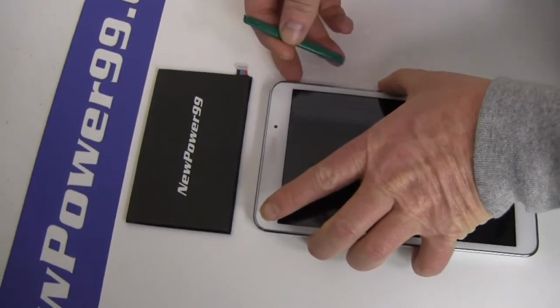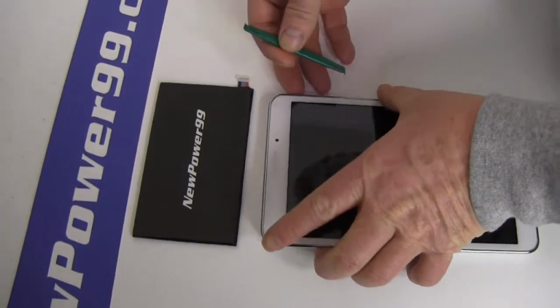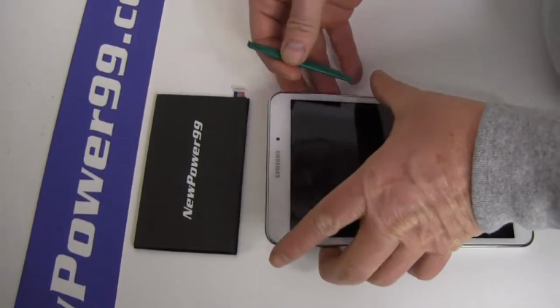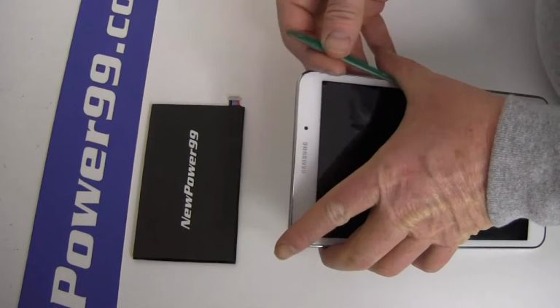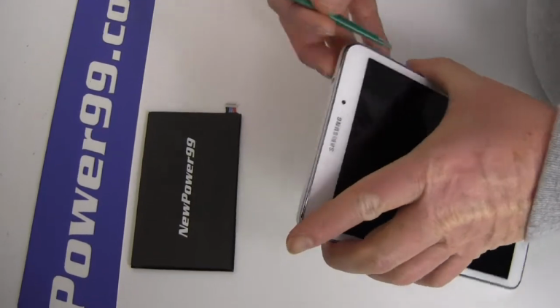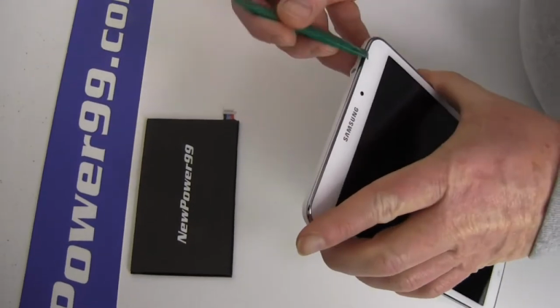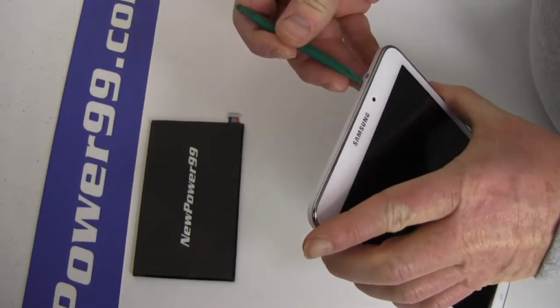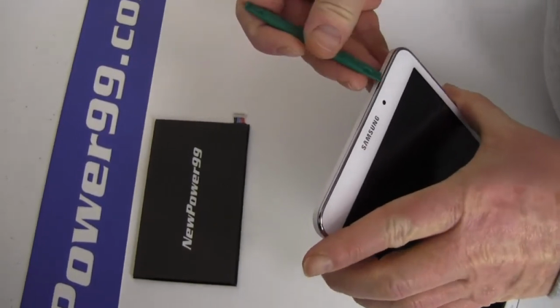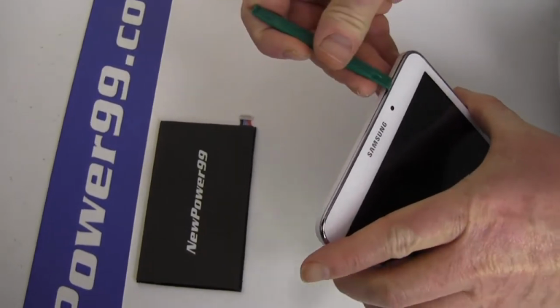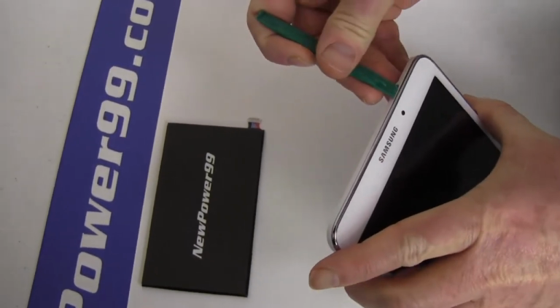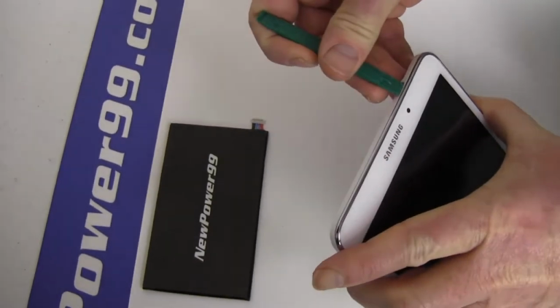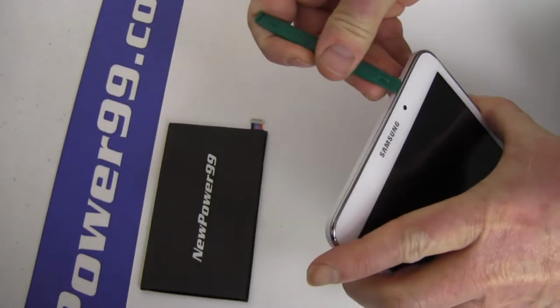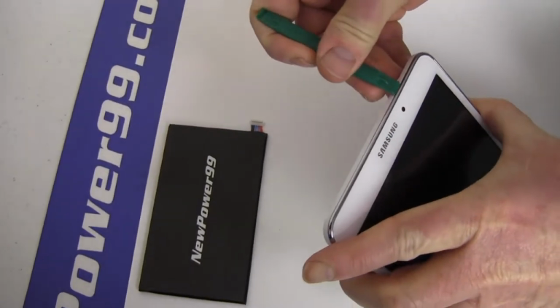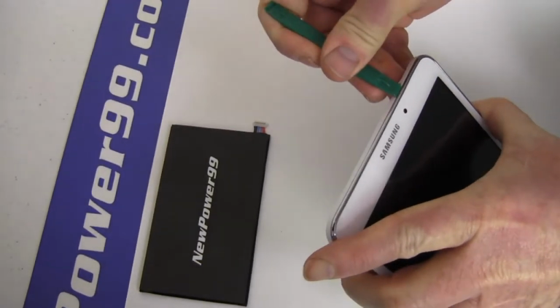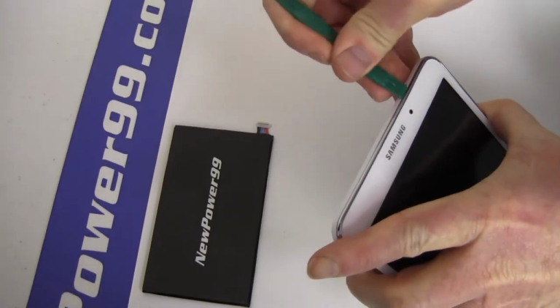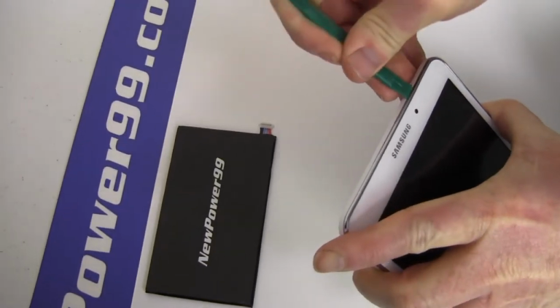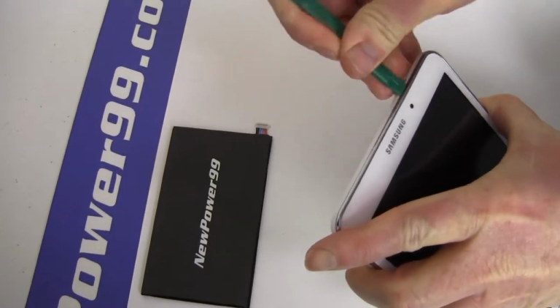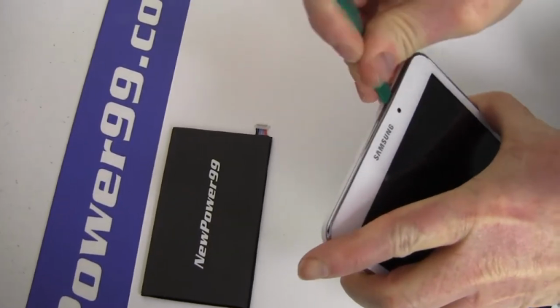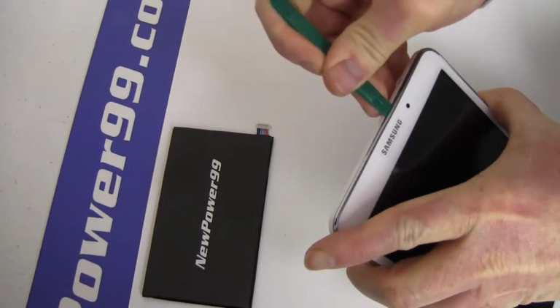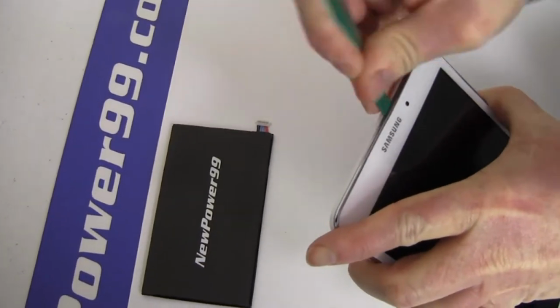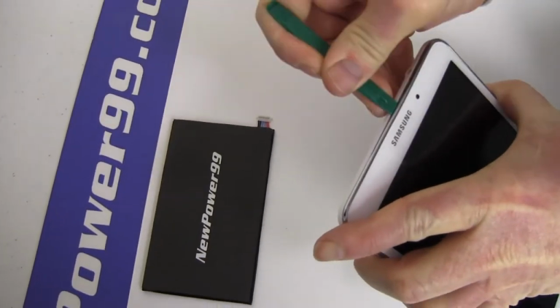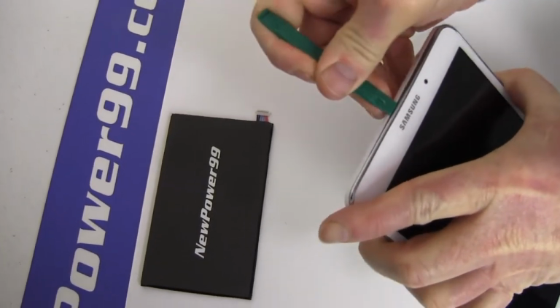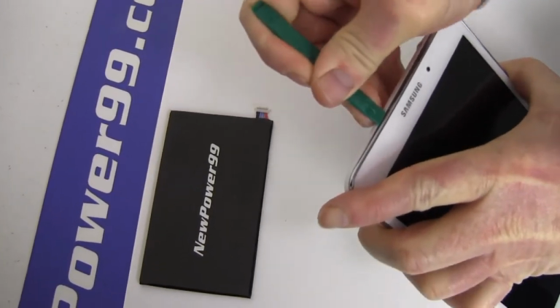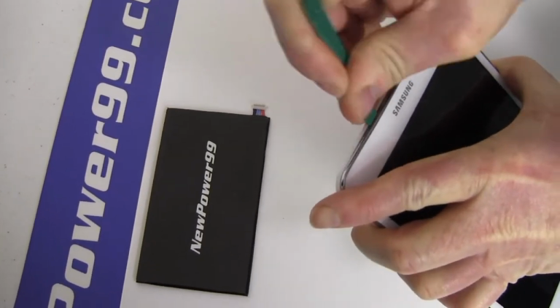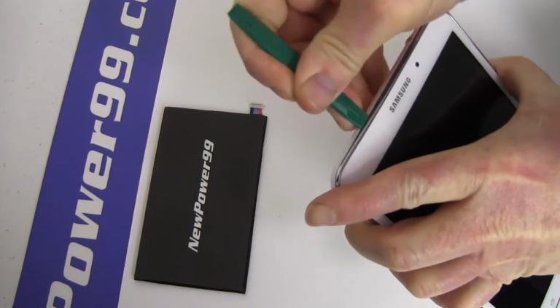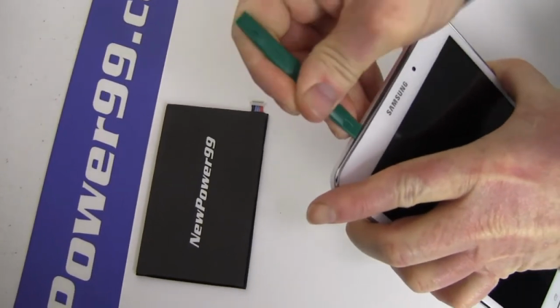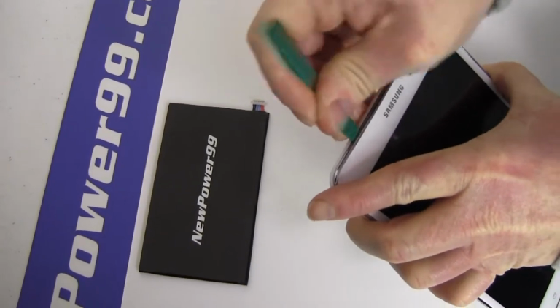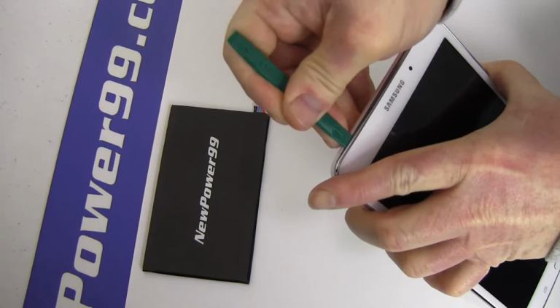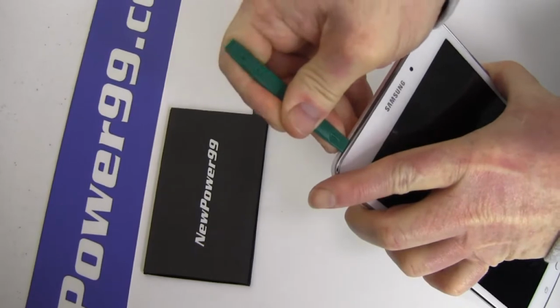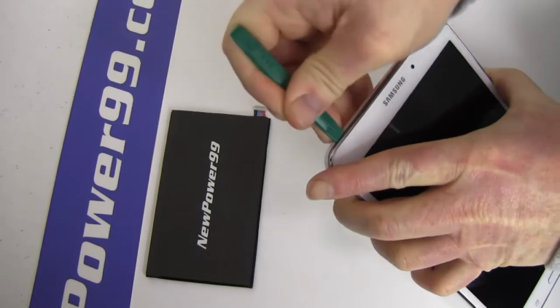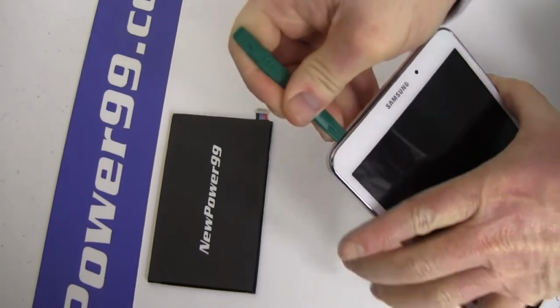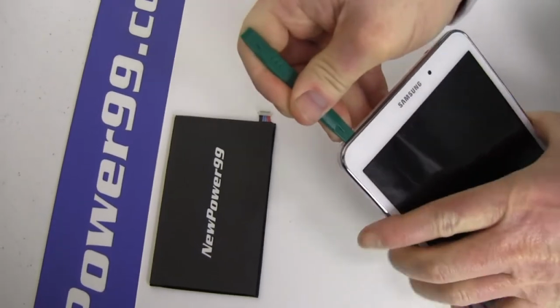Begin by using the special tool provided in your kit from NewPower99.com to open your Samsung Galaxy Tab.